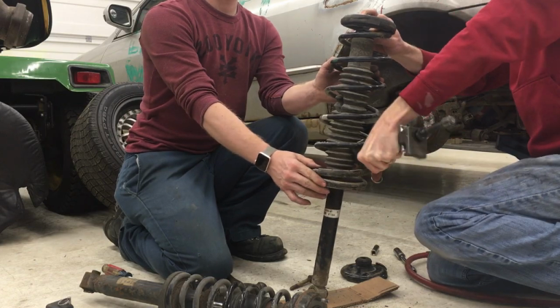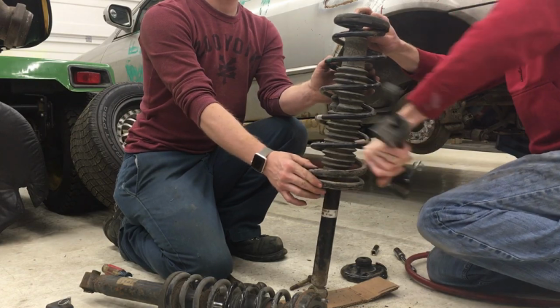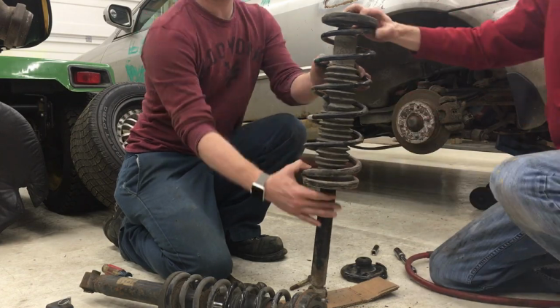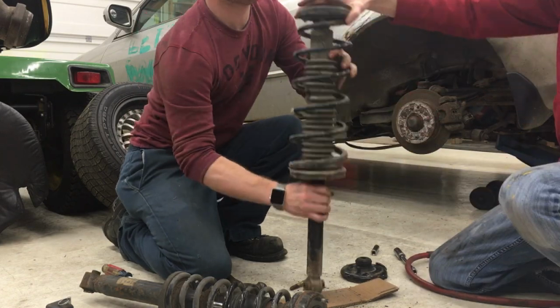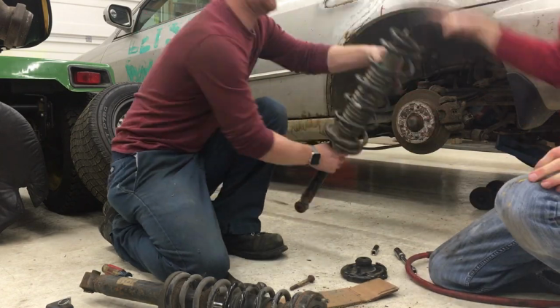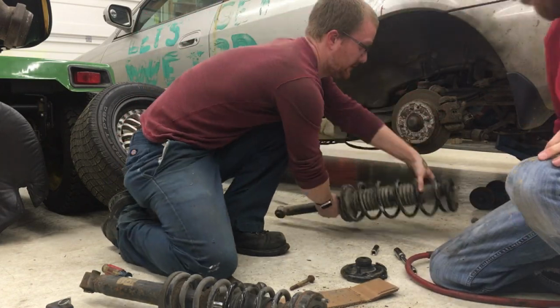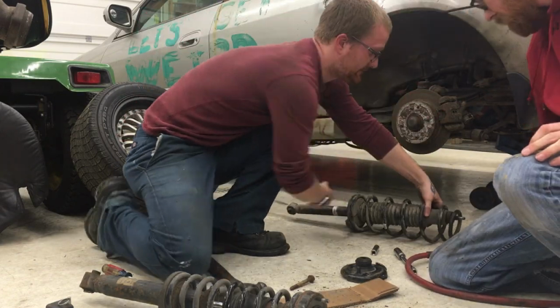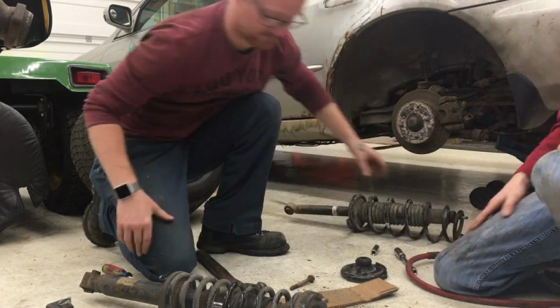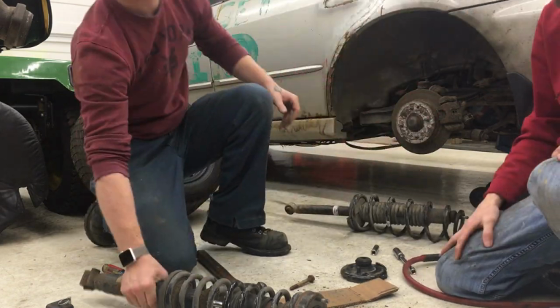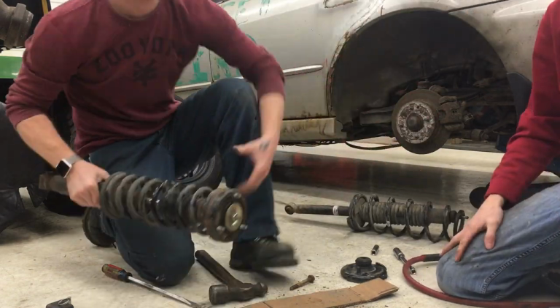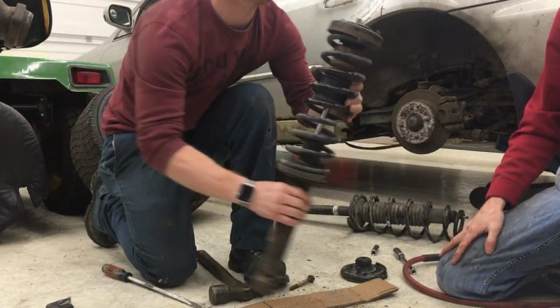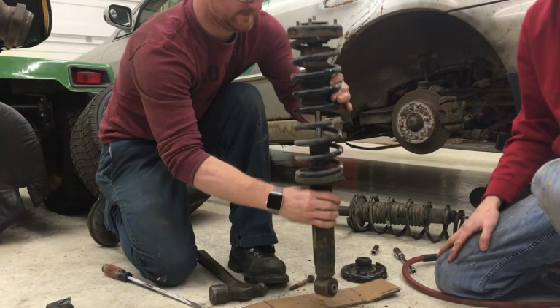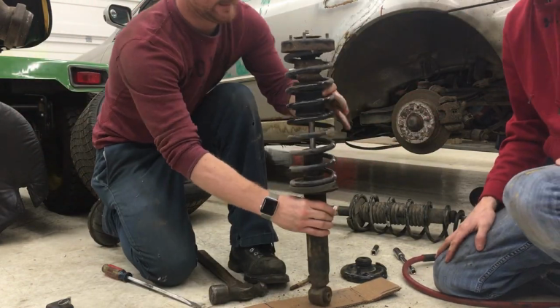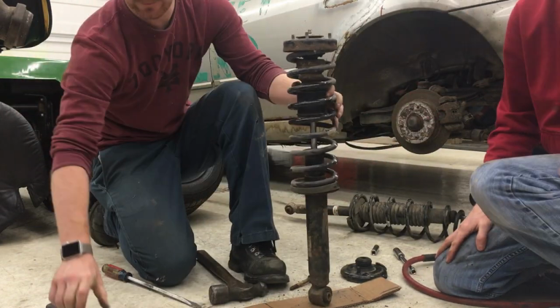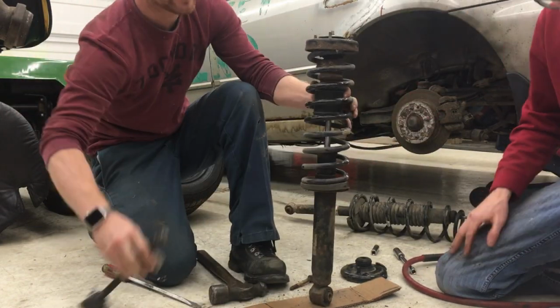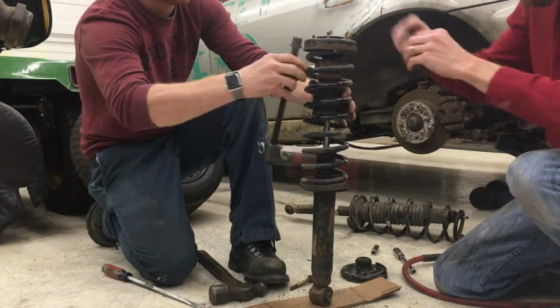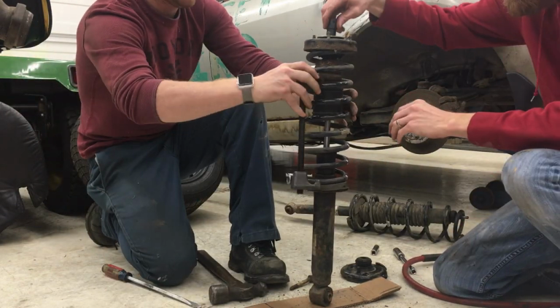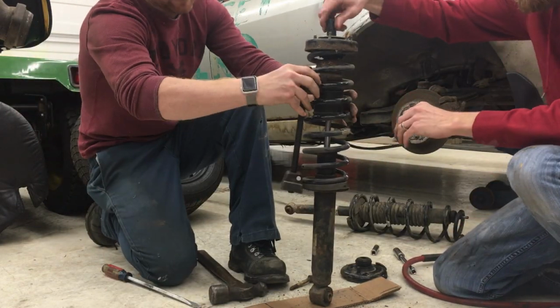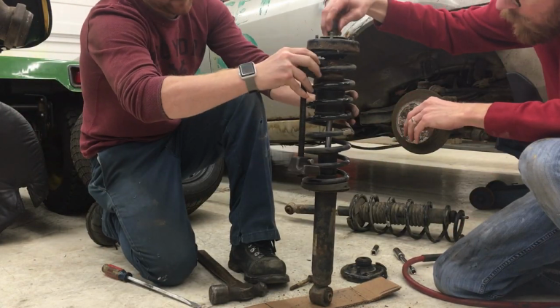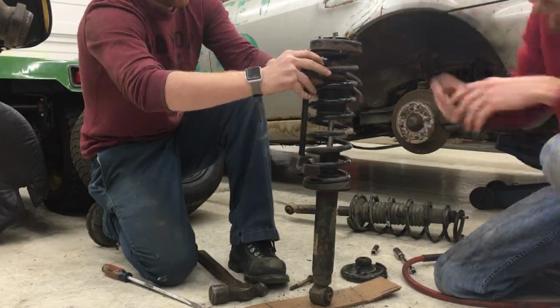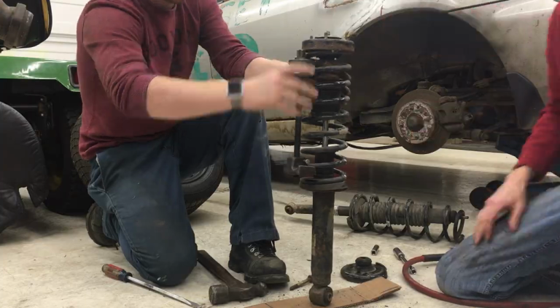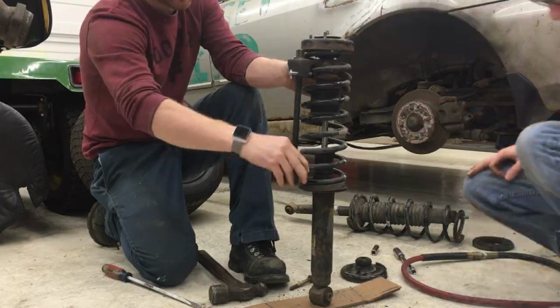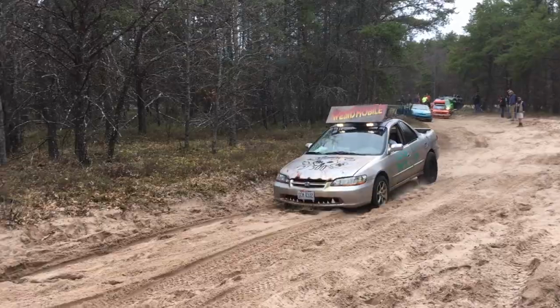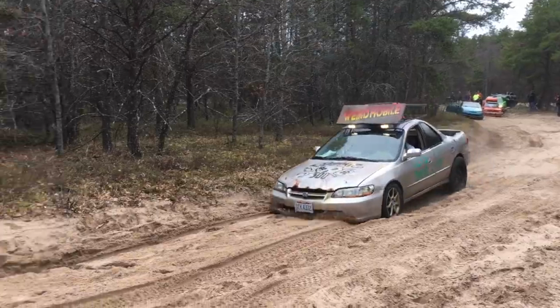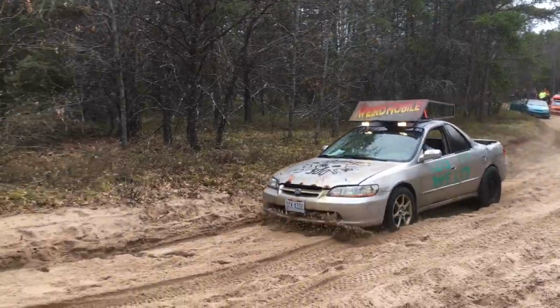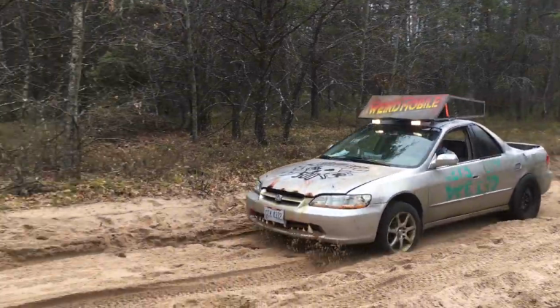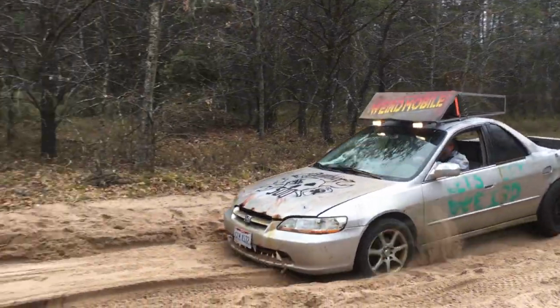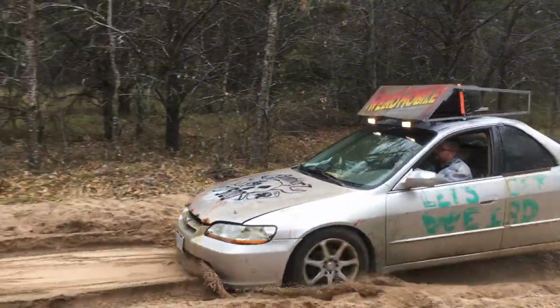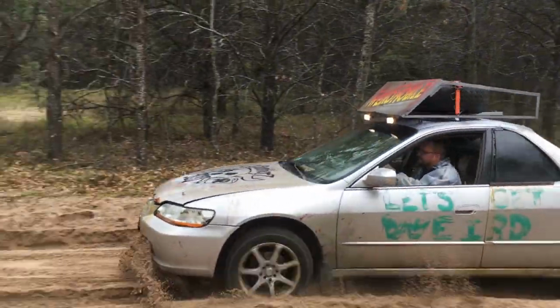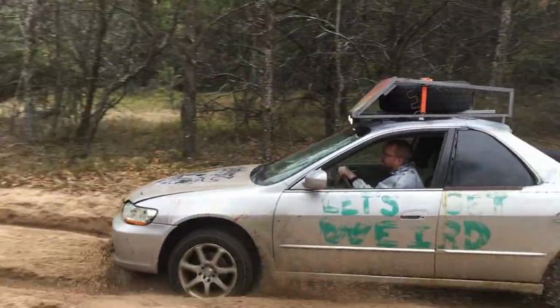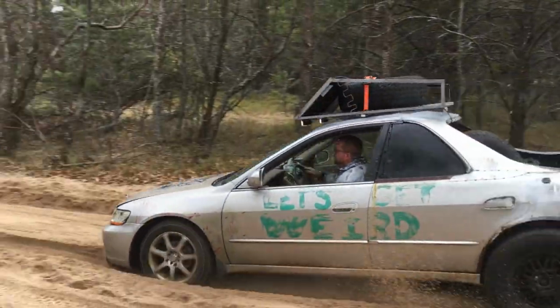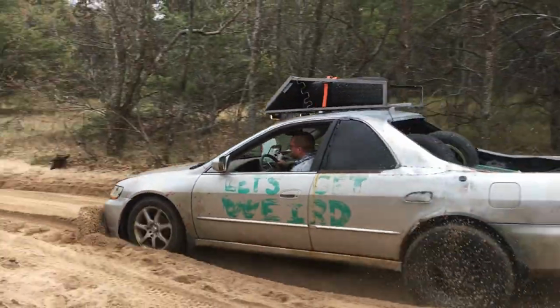The rear springs found a perfect home on the struts of the Wearmobile to get the rear lifted enough to fit those big truck tires.